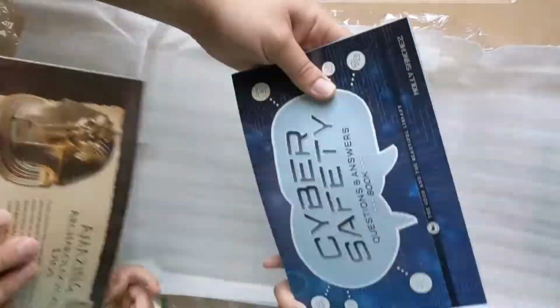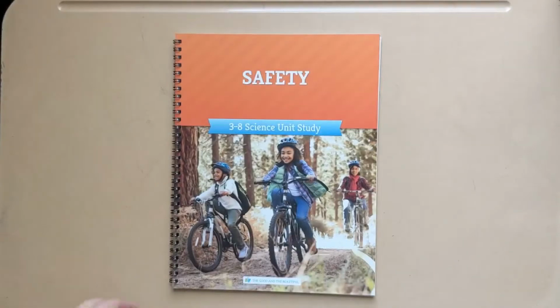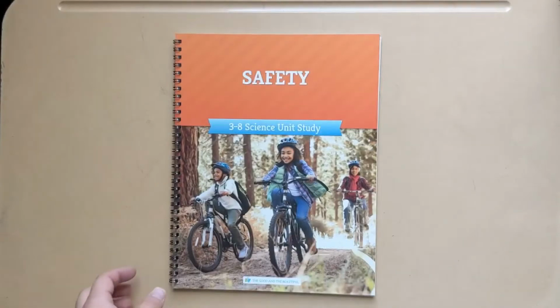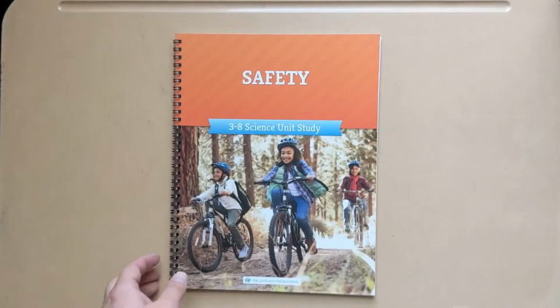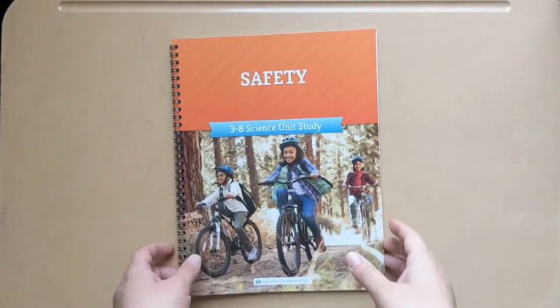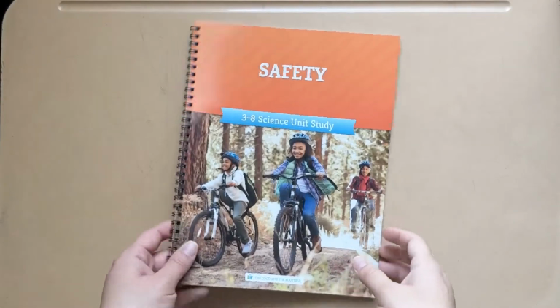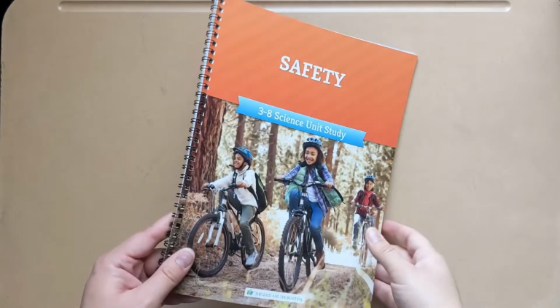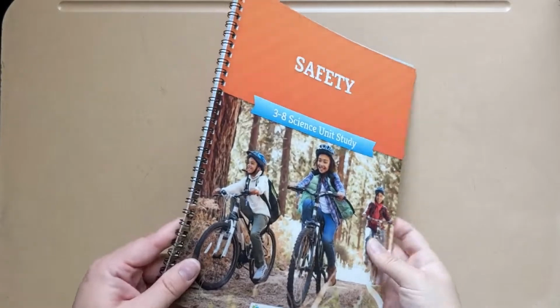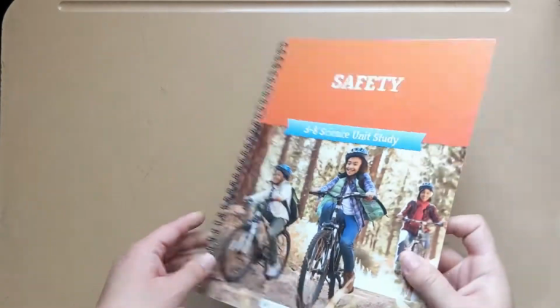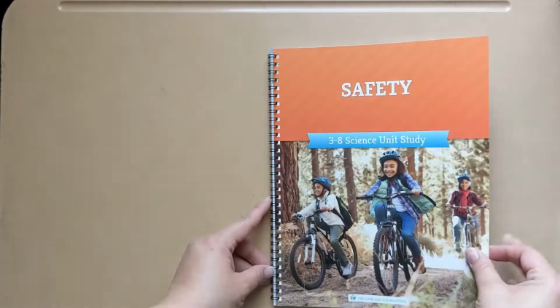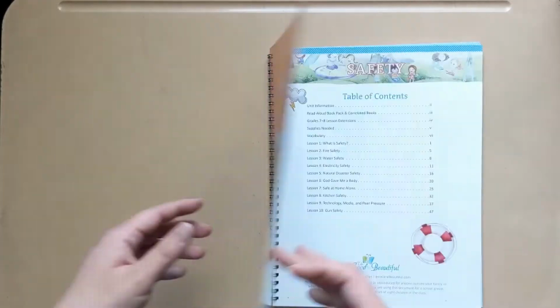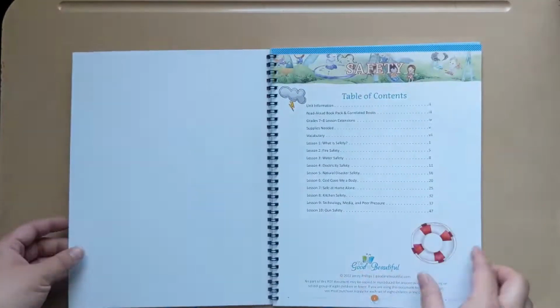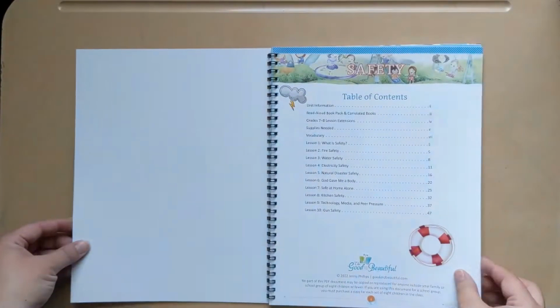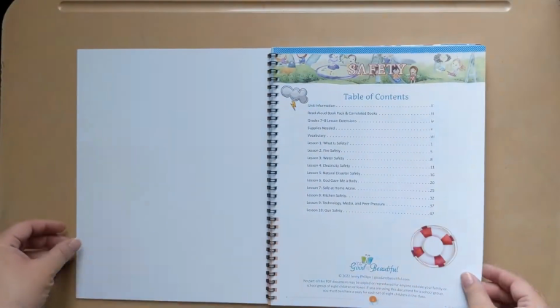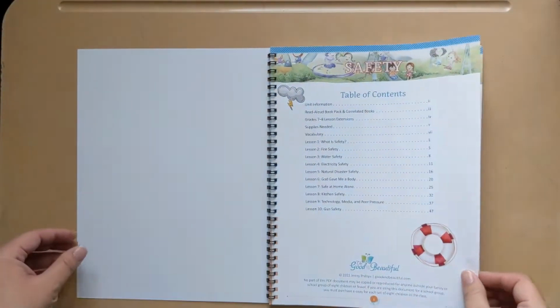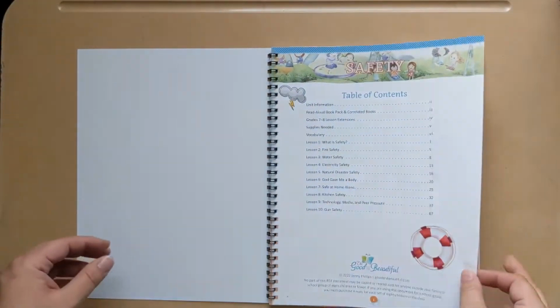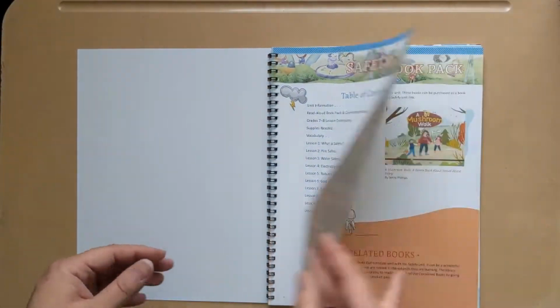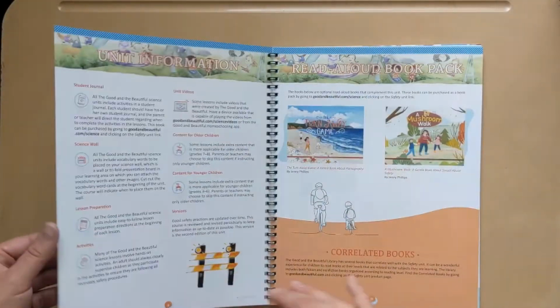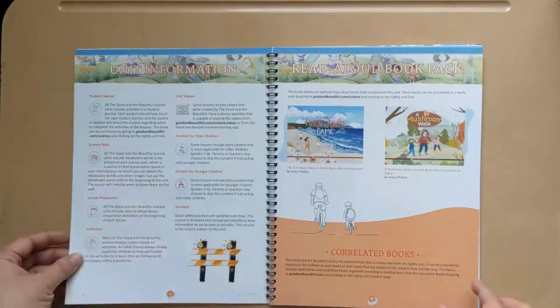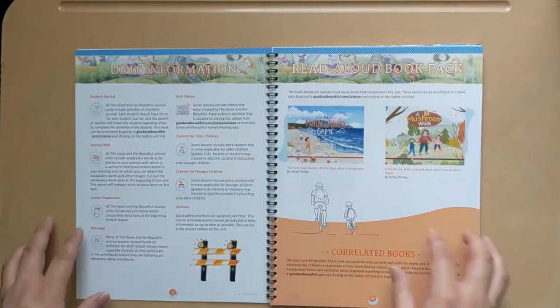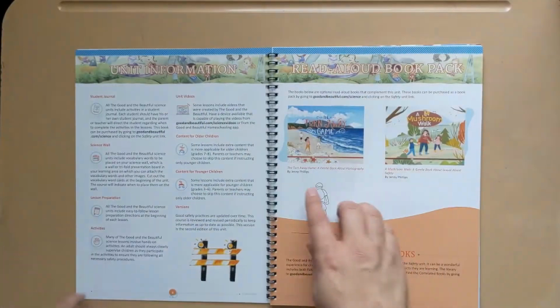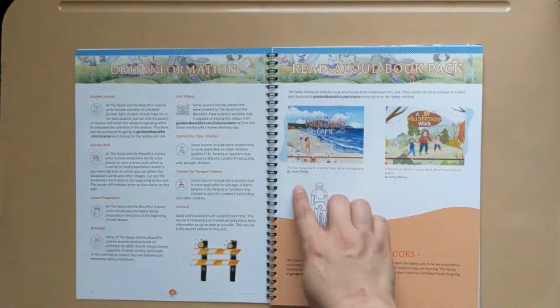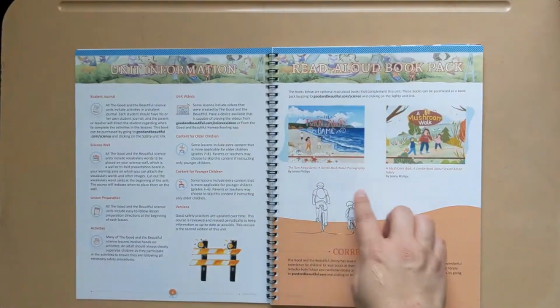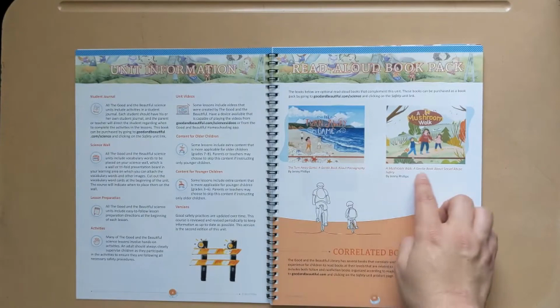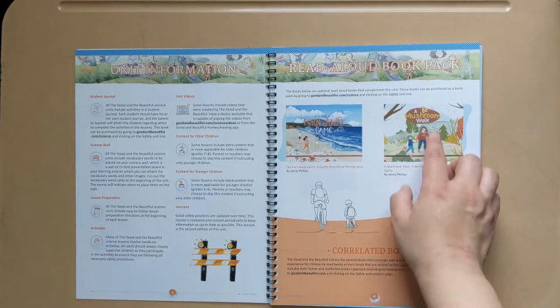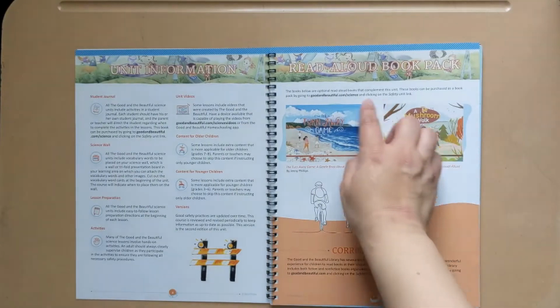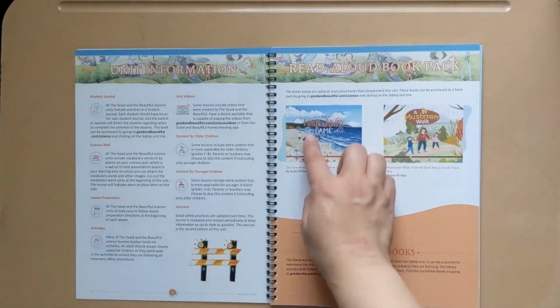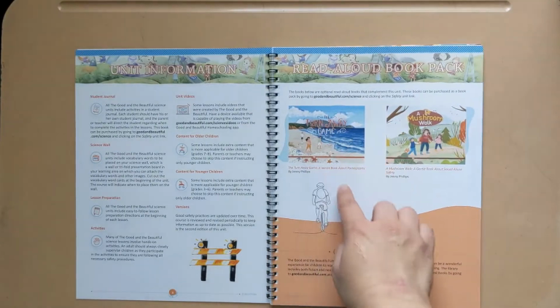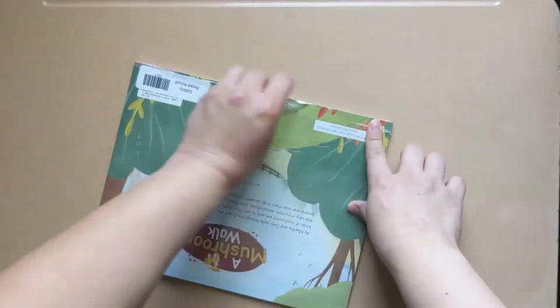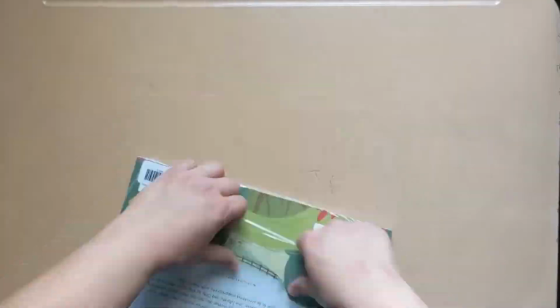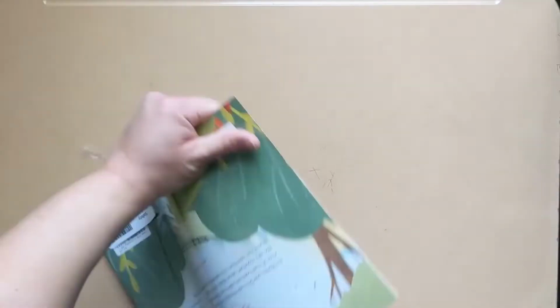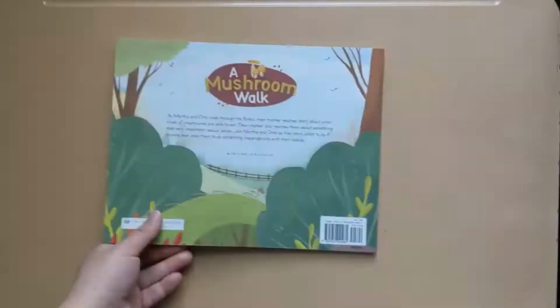So it has that new spiral binding, a table of contents, and here's the read-aloud book pack. Let's jump over and look at those.